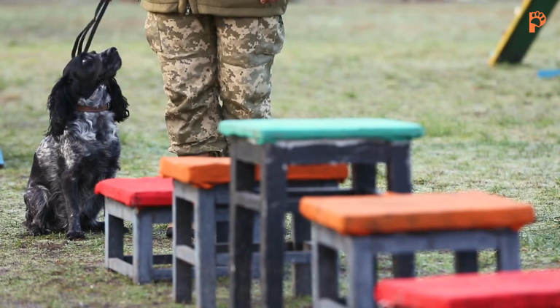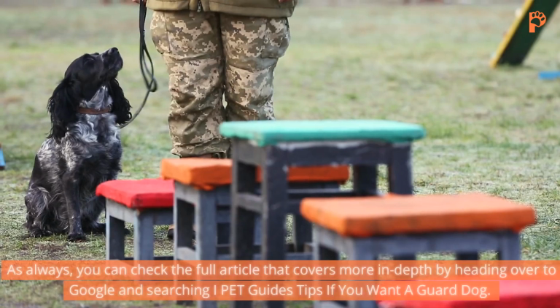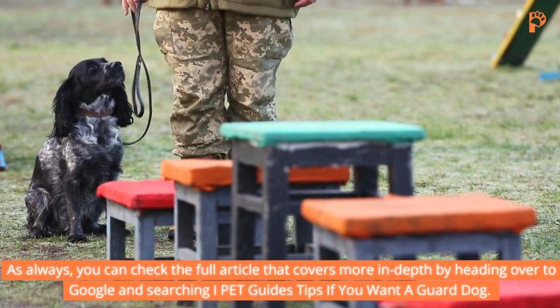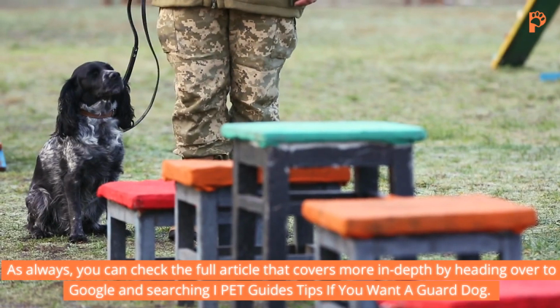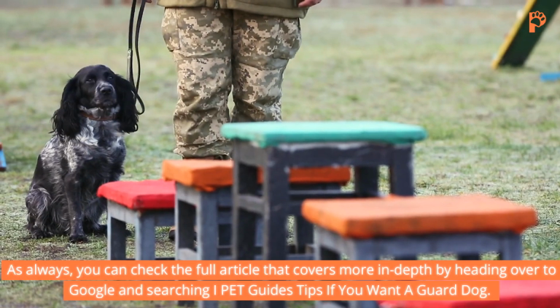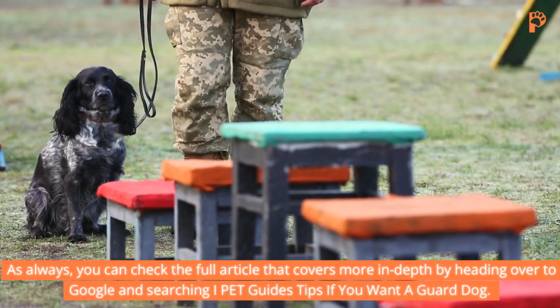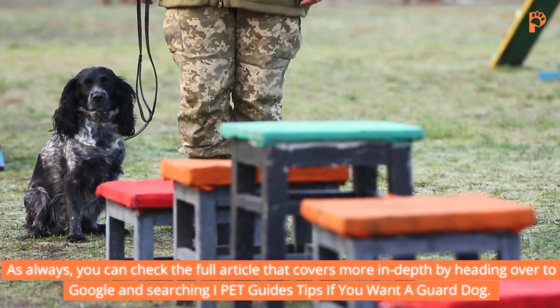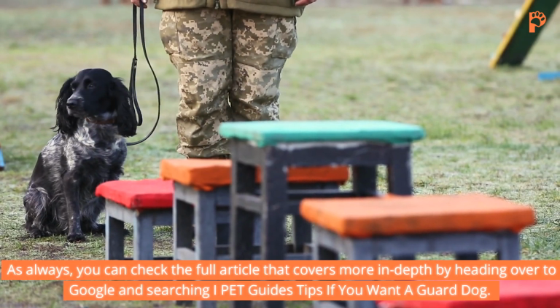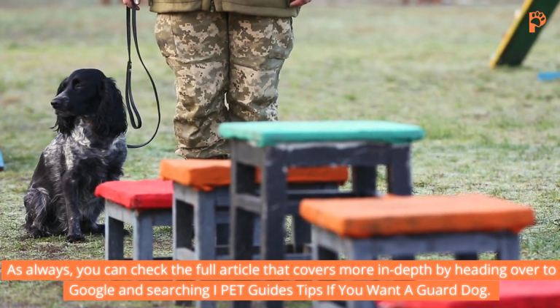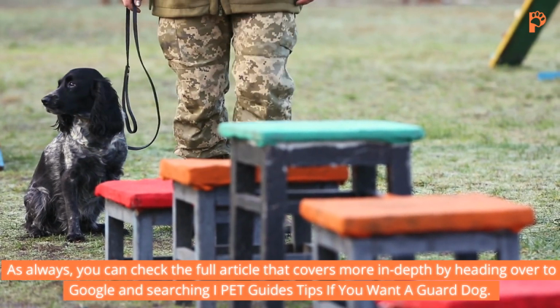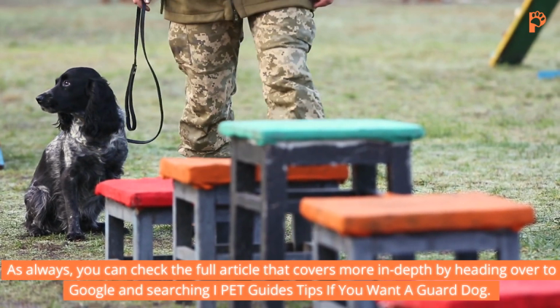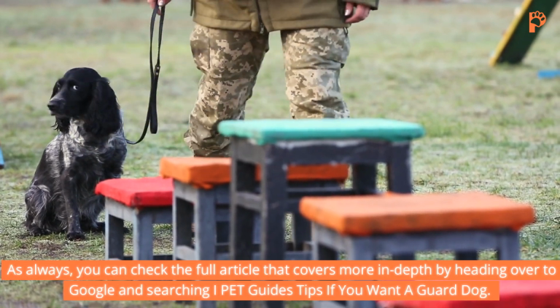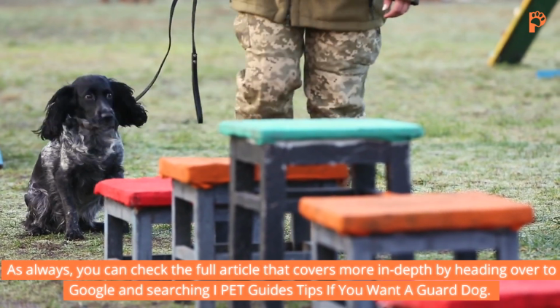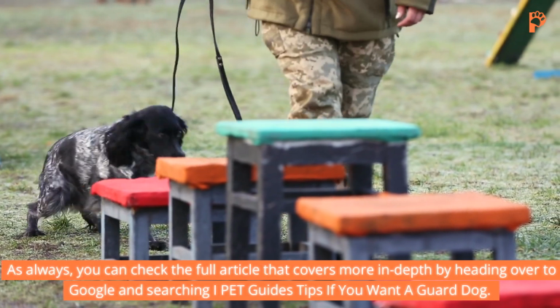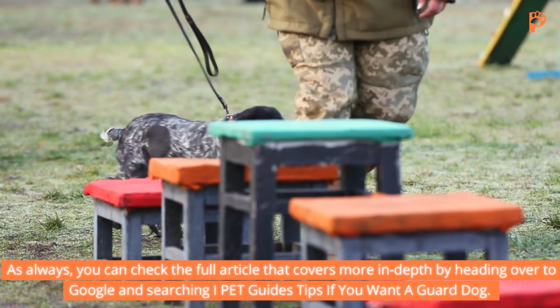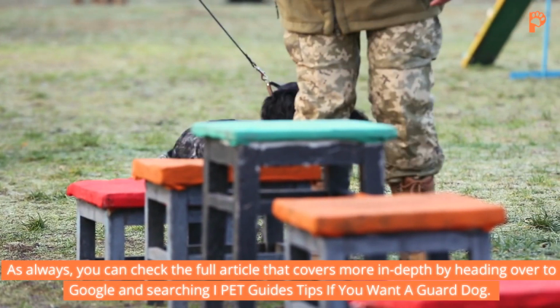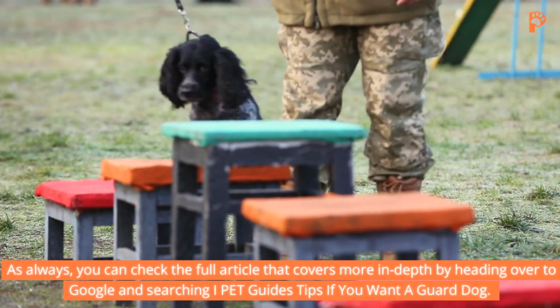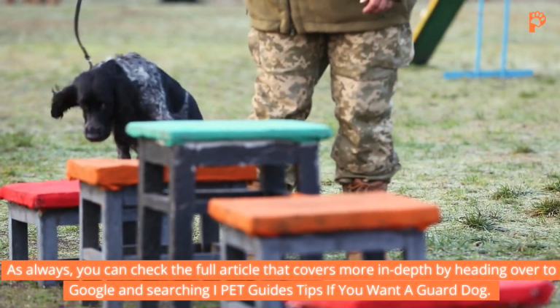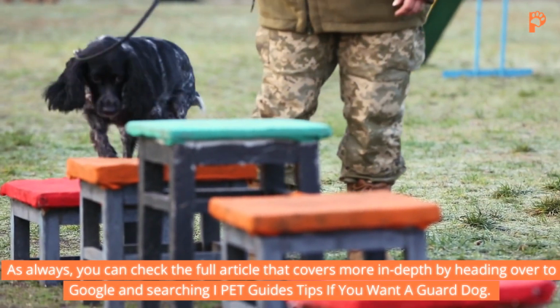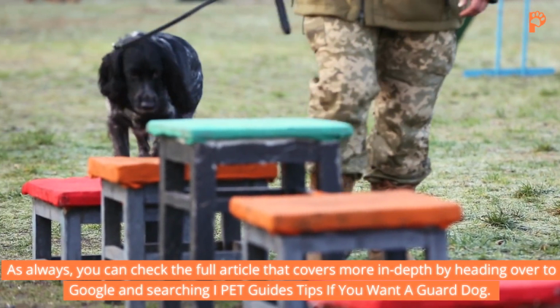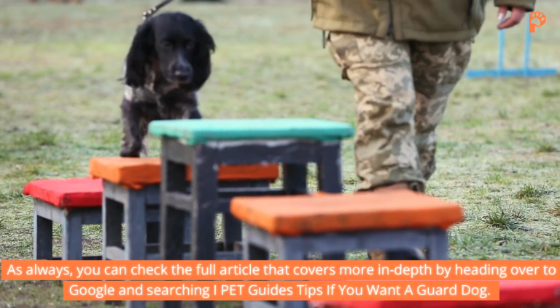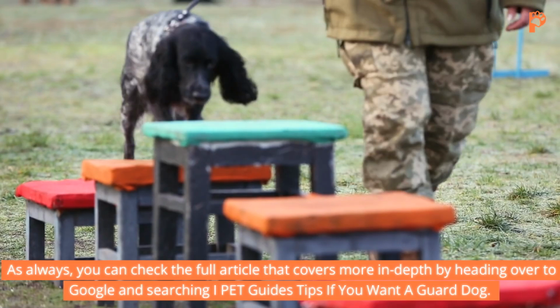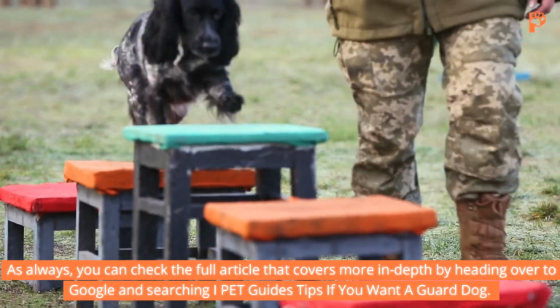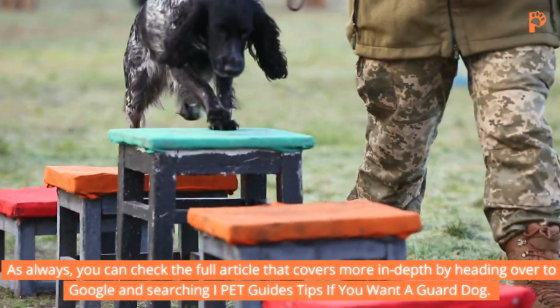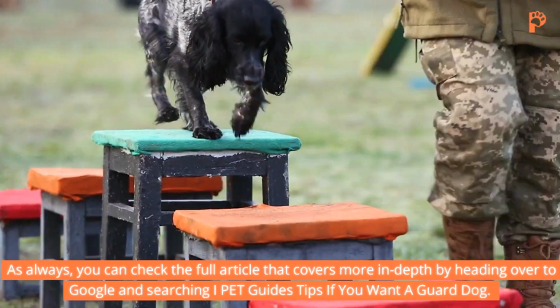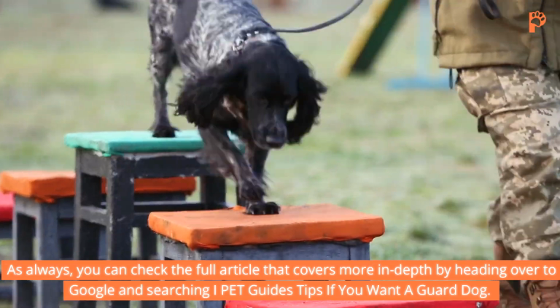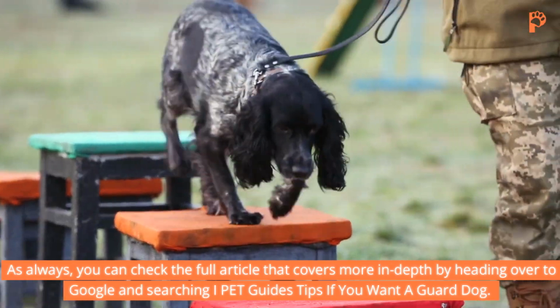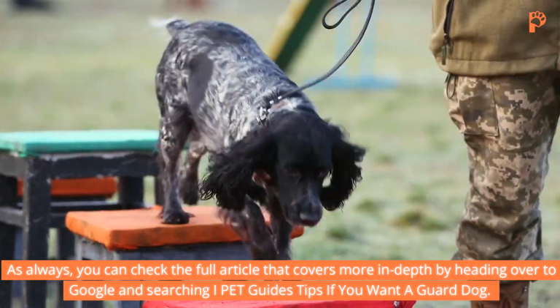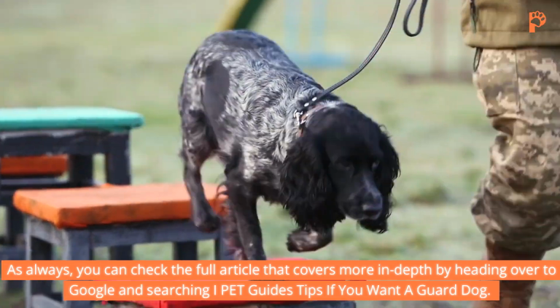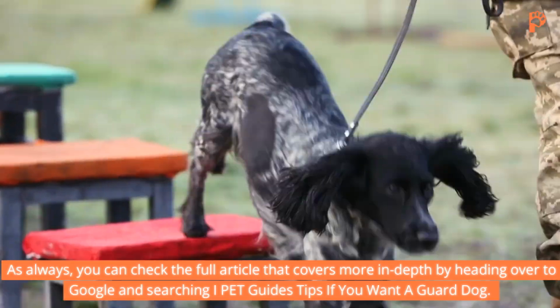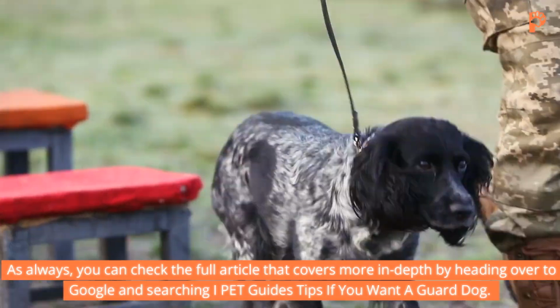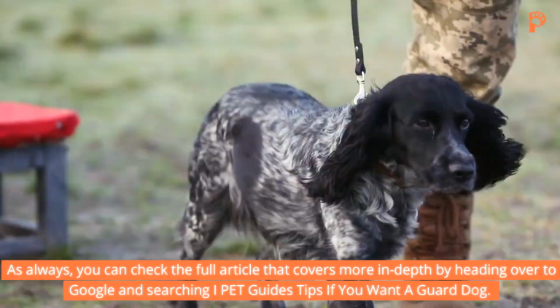As always, you can check the full article that covers more in-depth by heading over to Google and searching iPet Guides tips if you want a guard dog.